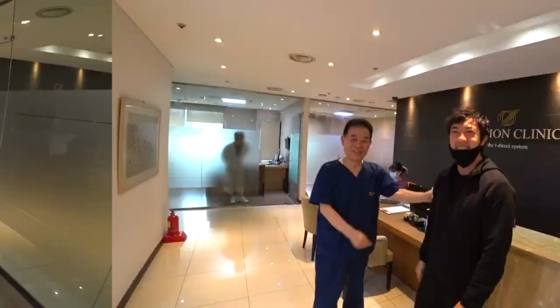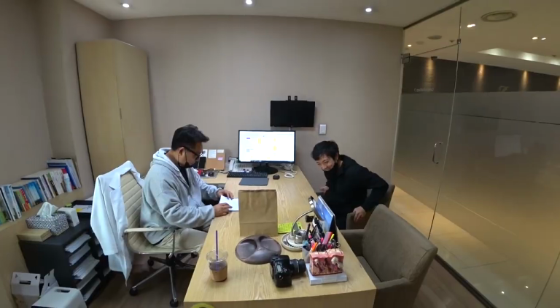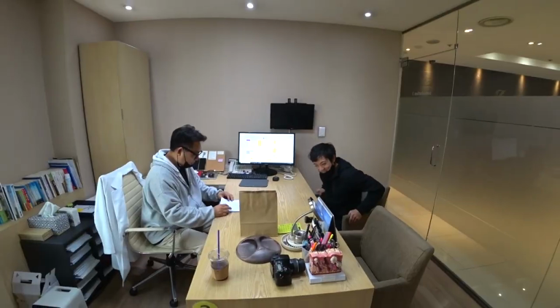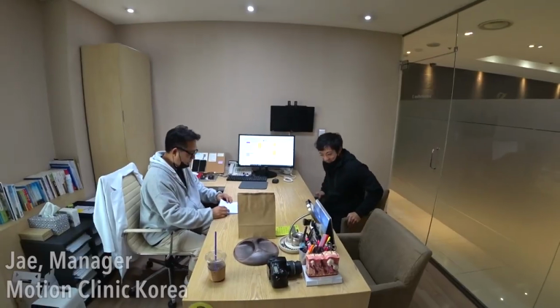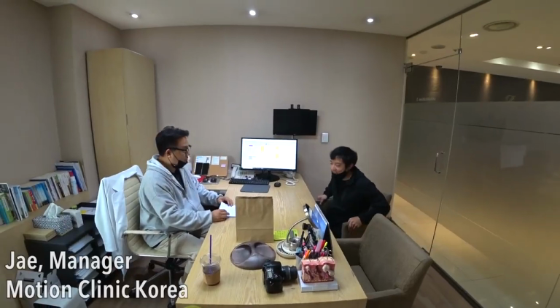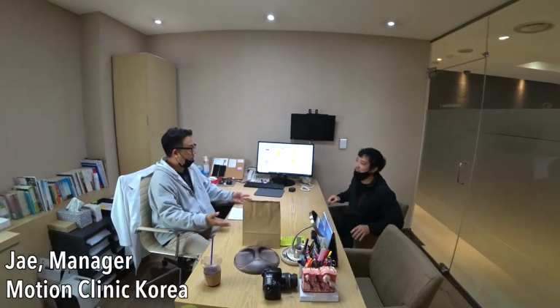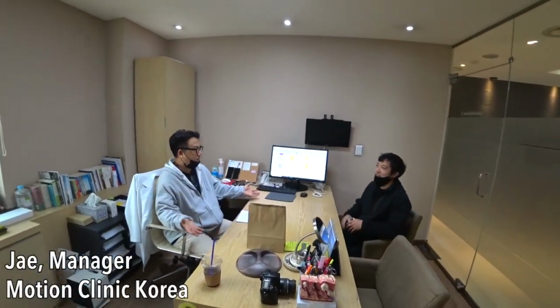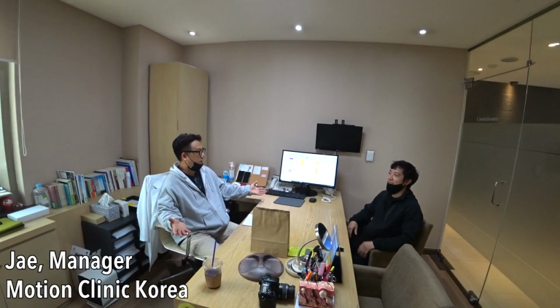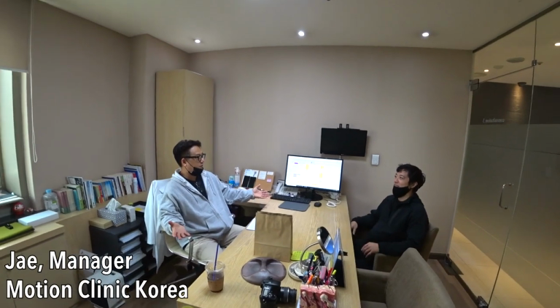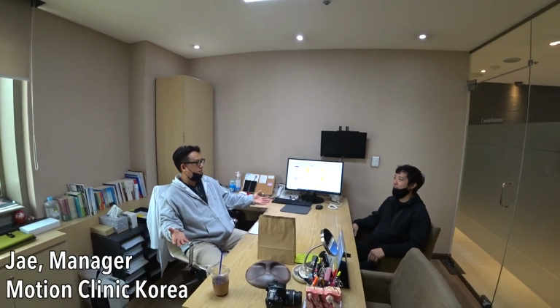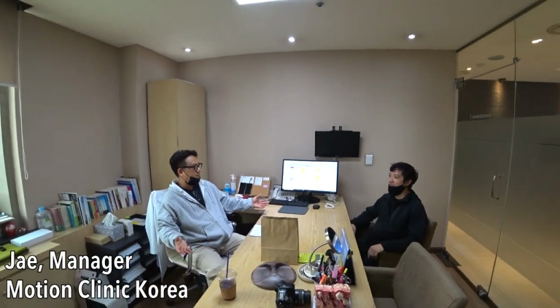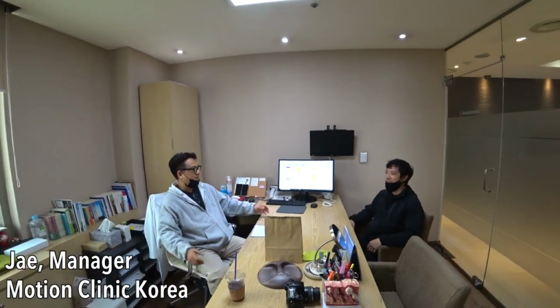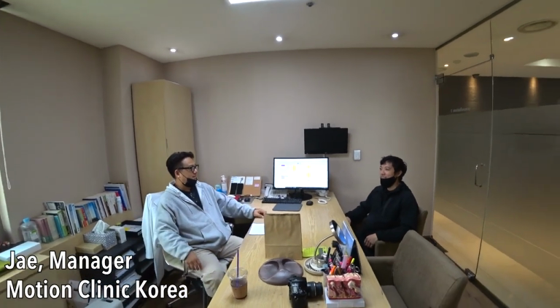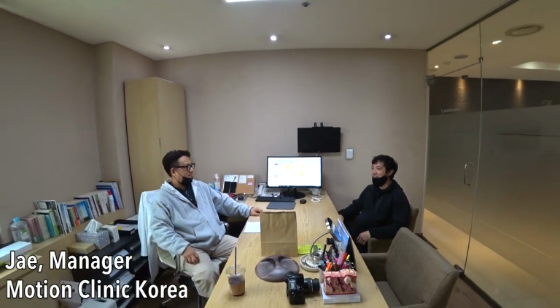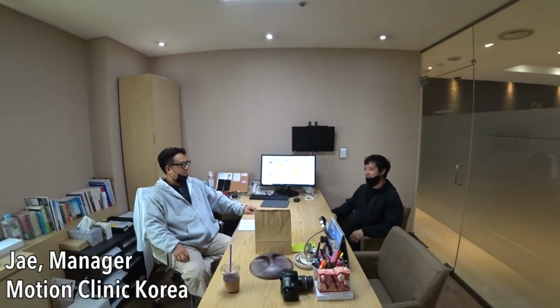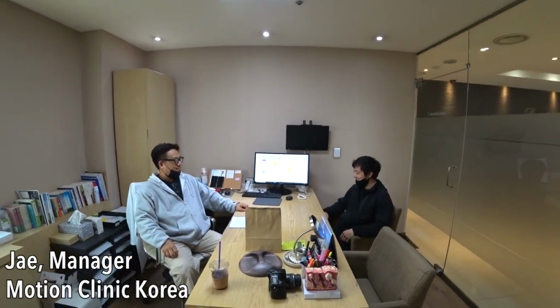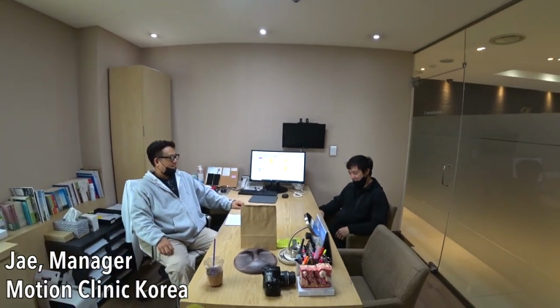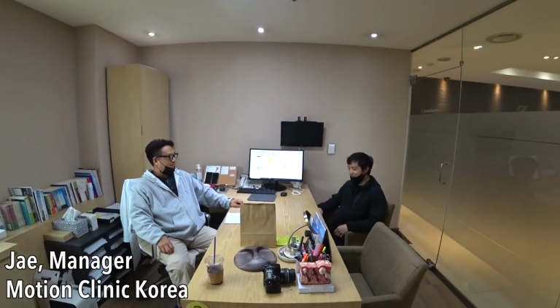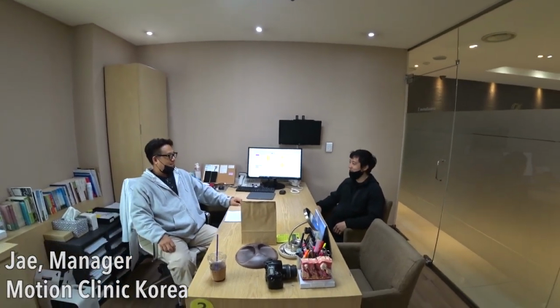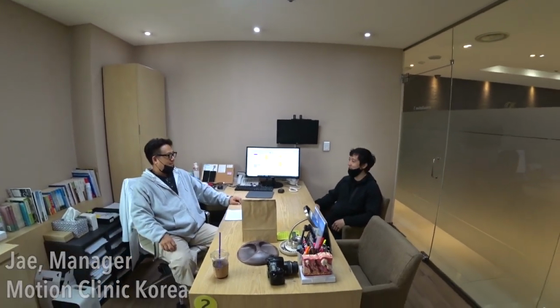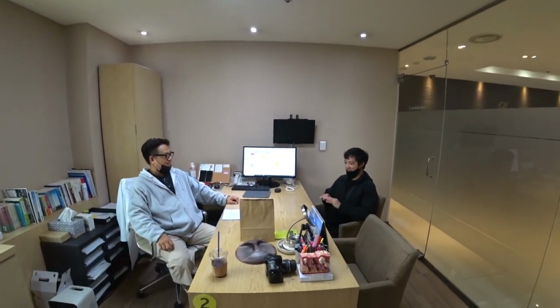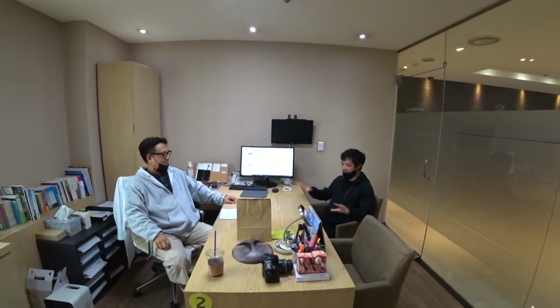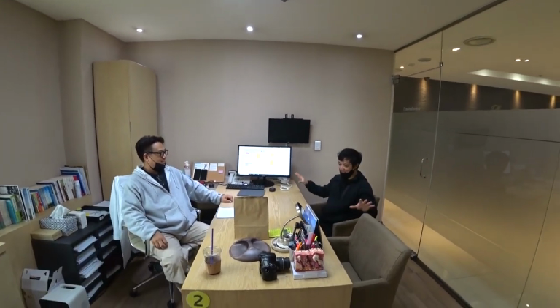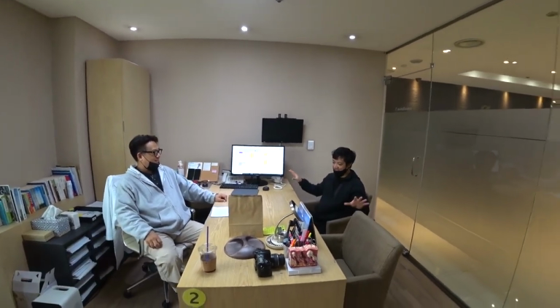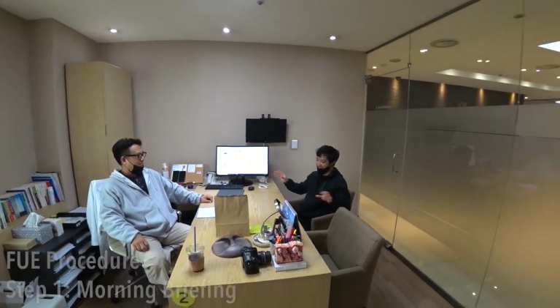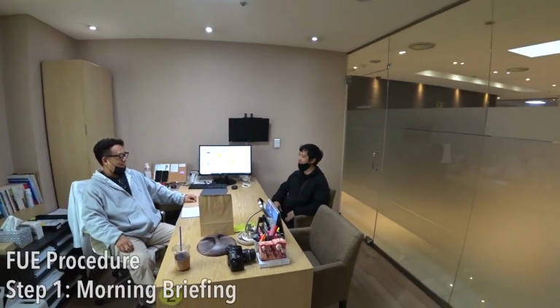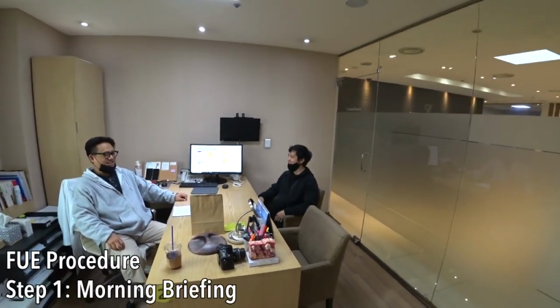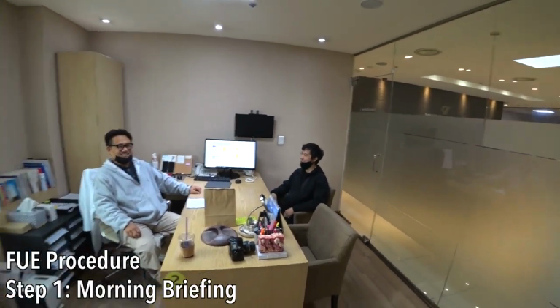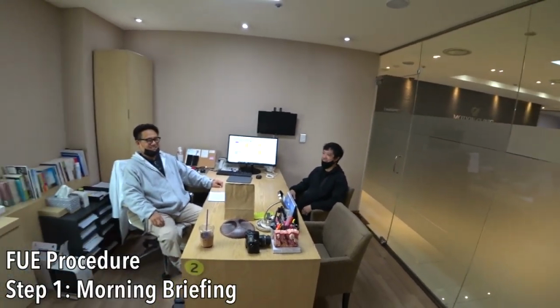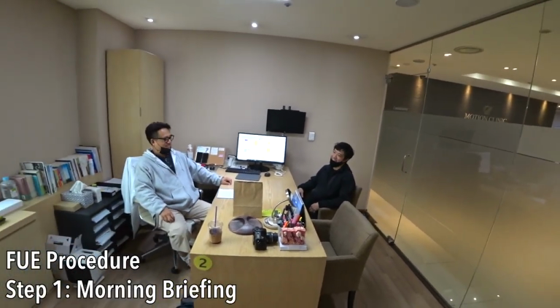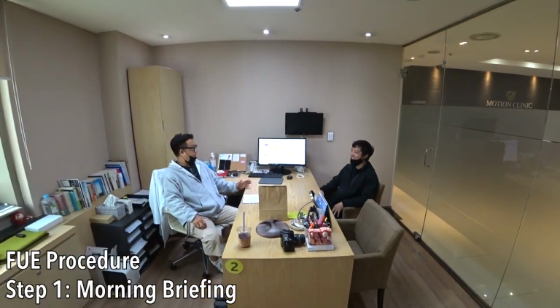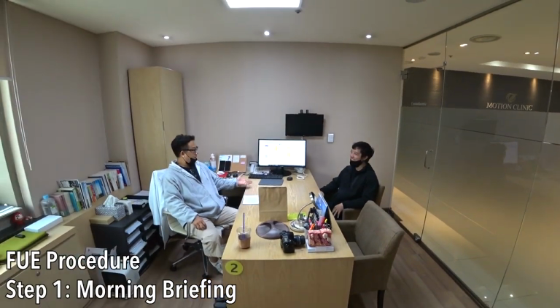So, how do you feel? Did you have good sleep? Good sleep, yes. Nothing to eat. Just nervous.